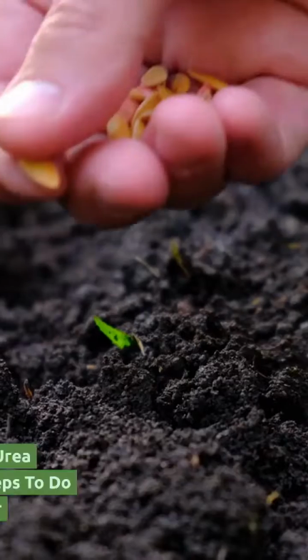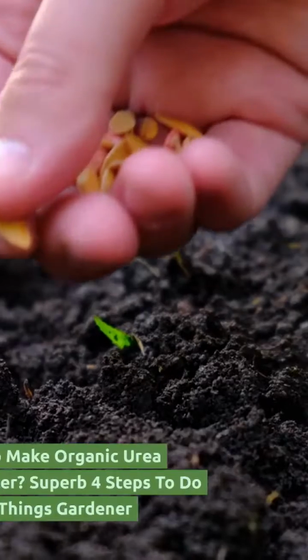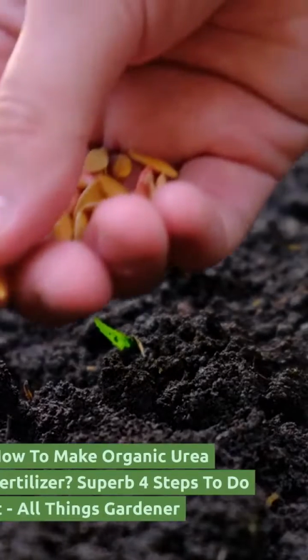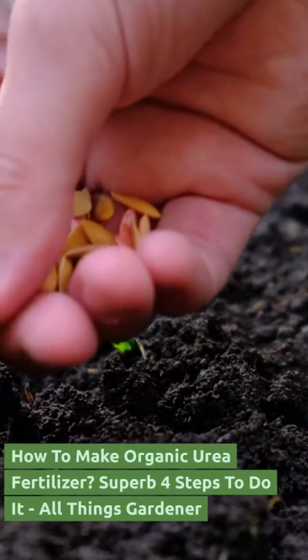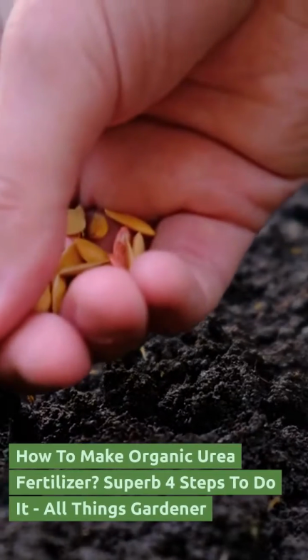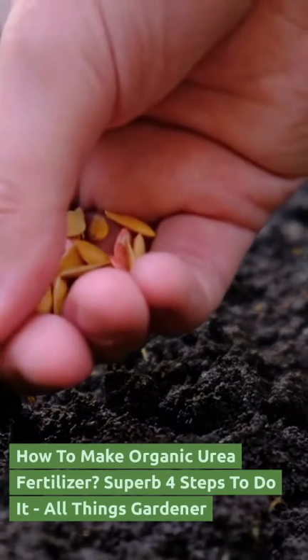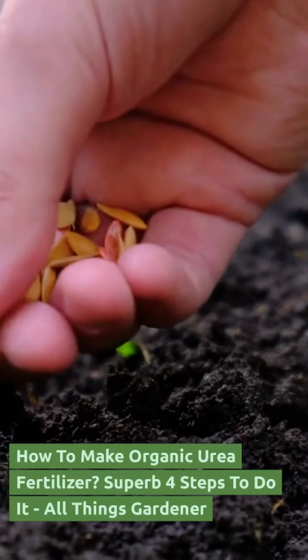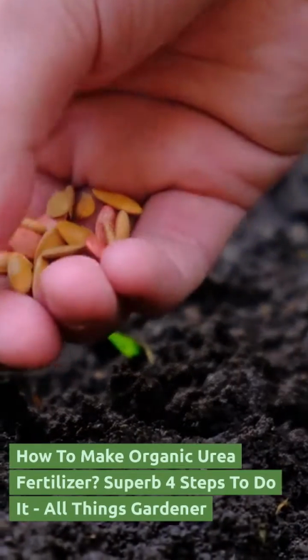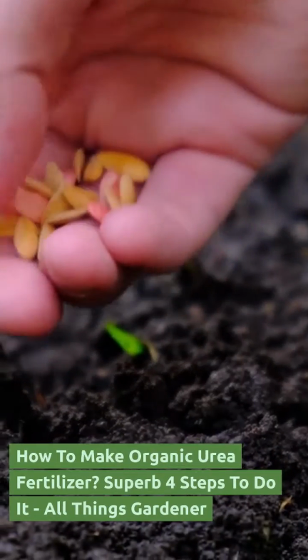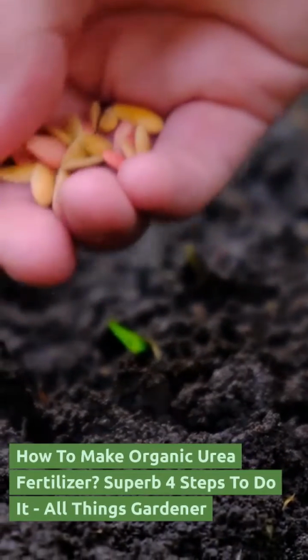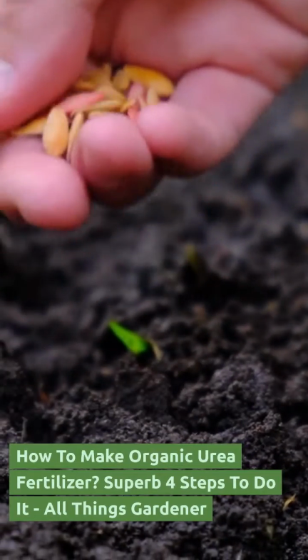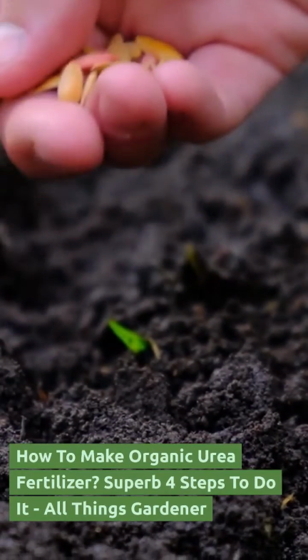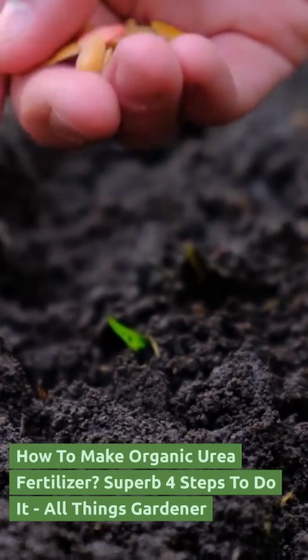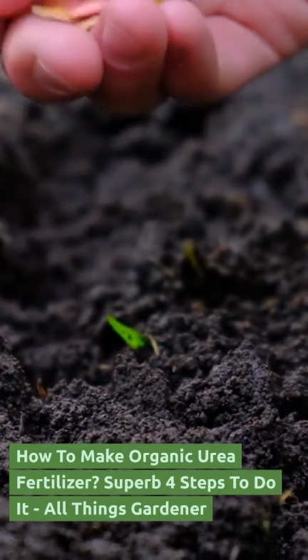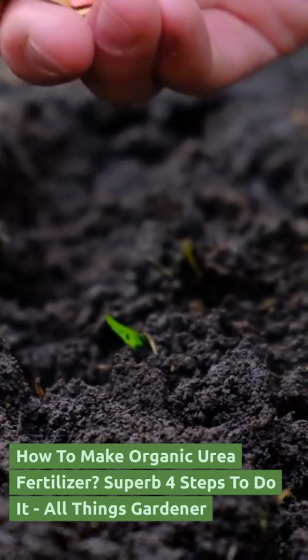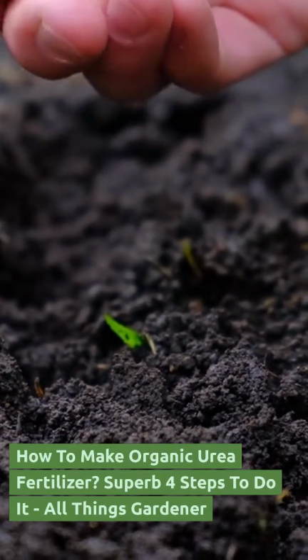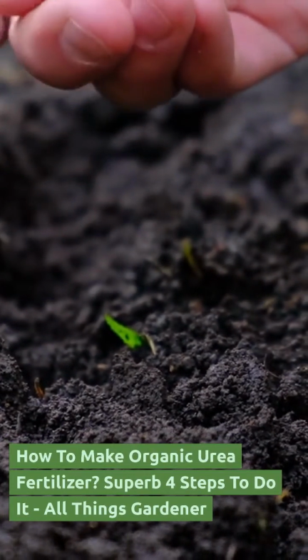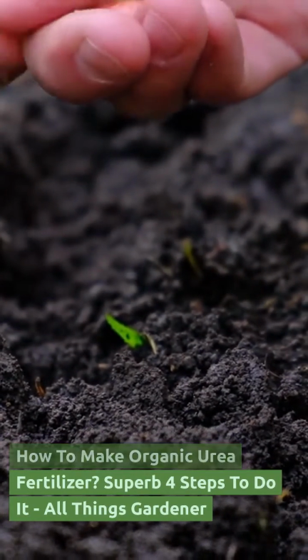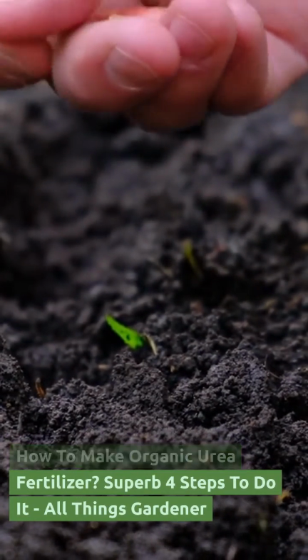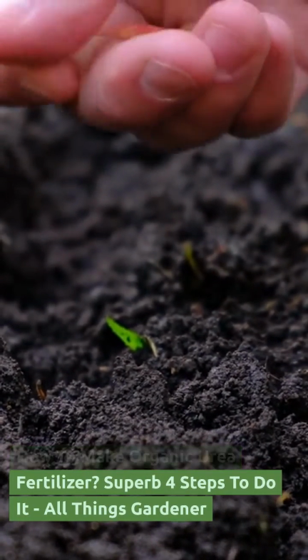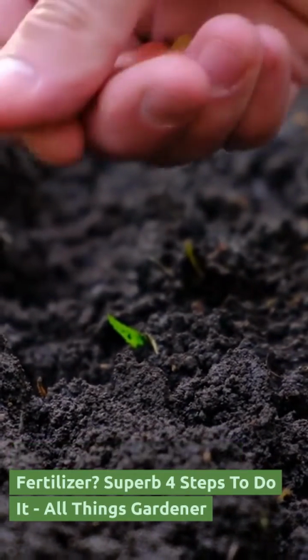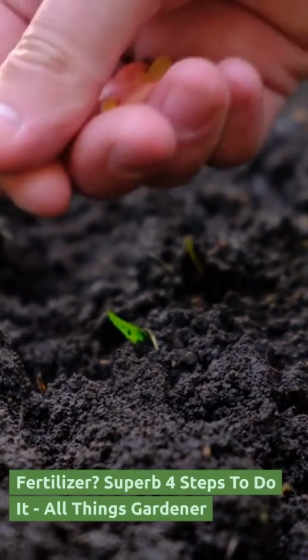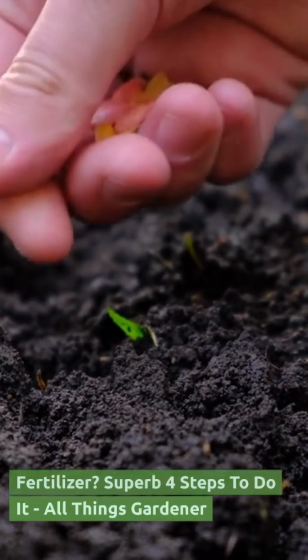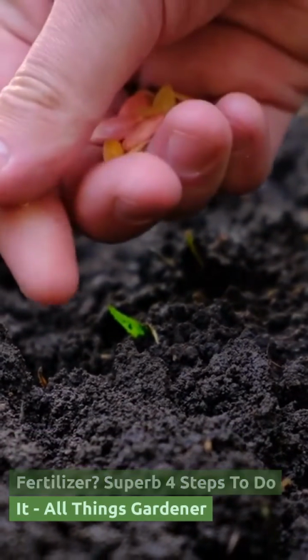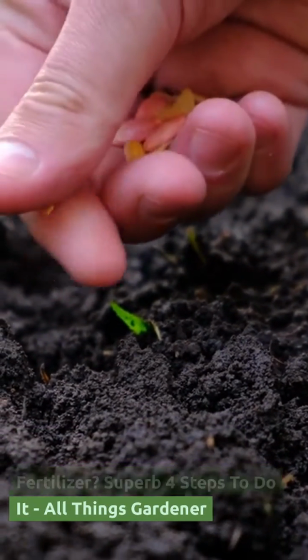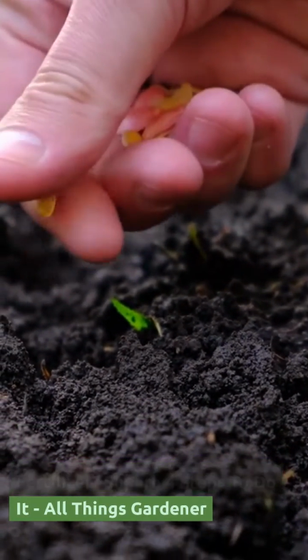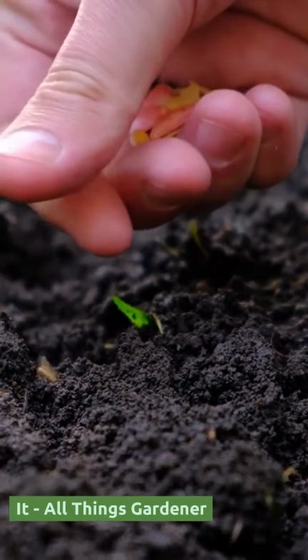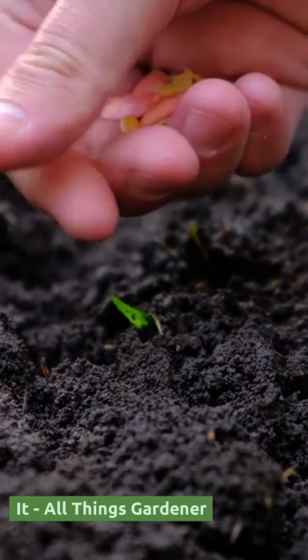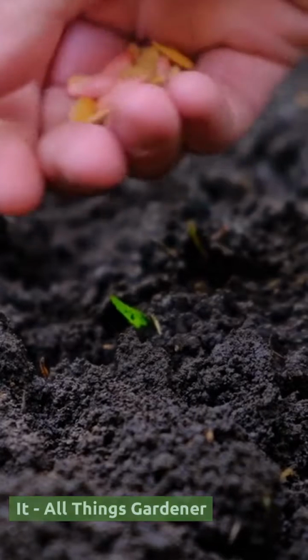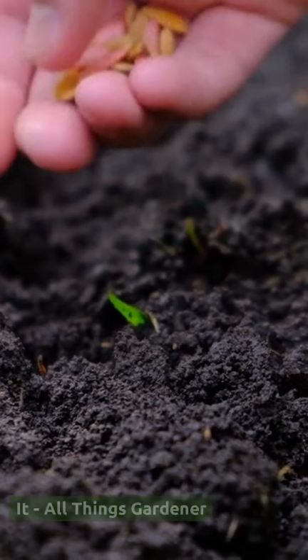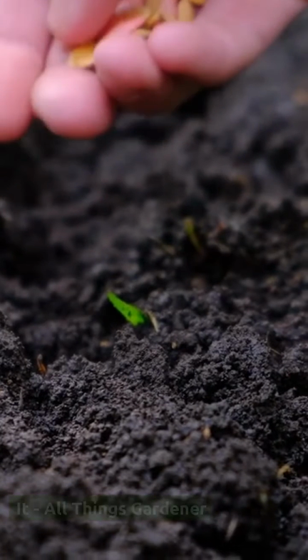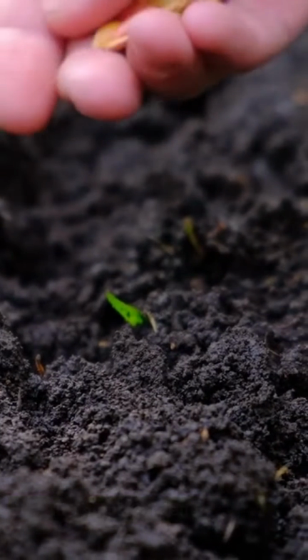How to Make Organic Urea Fertilizer. Superb 4 steps to do it. All Things Gardener.